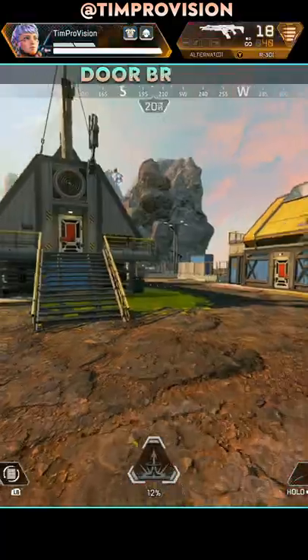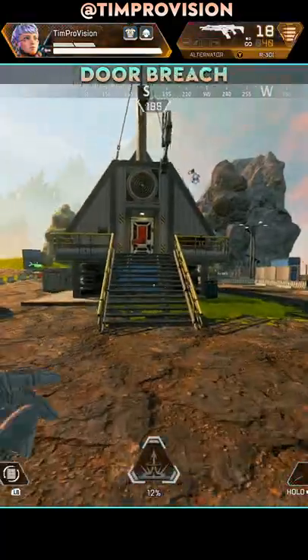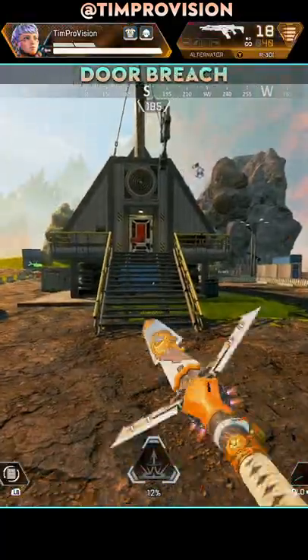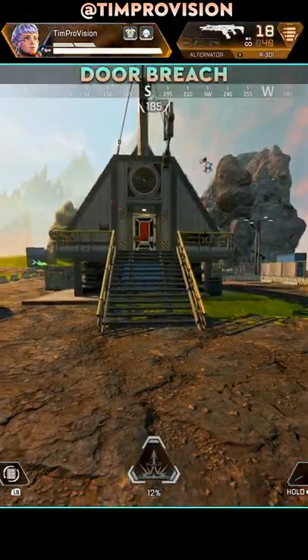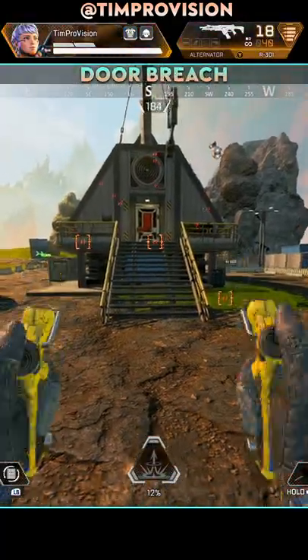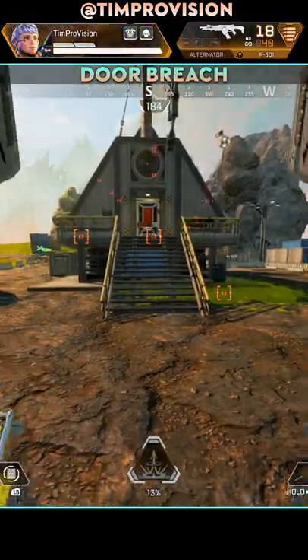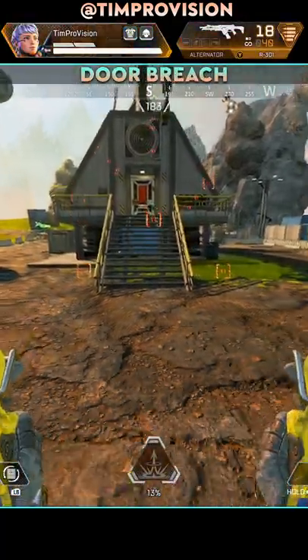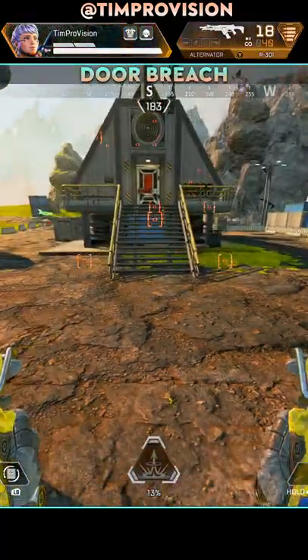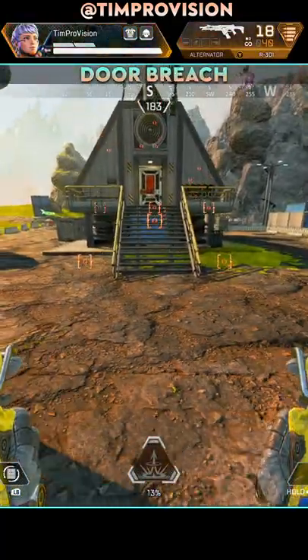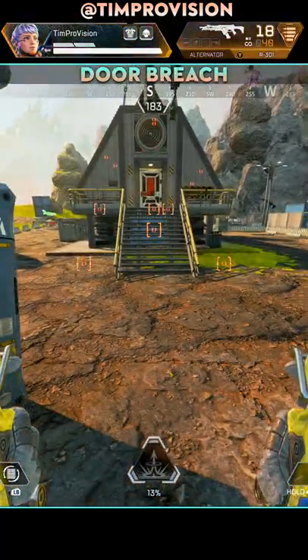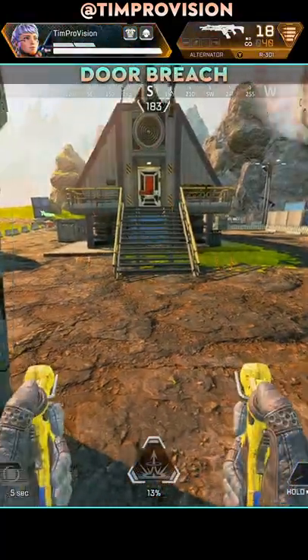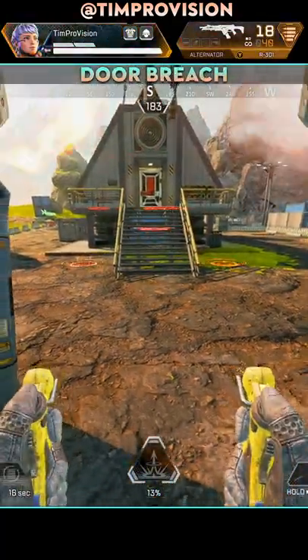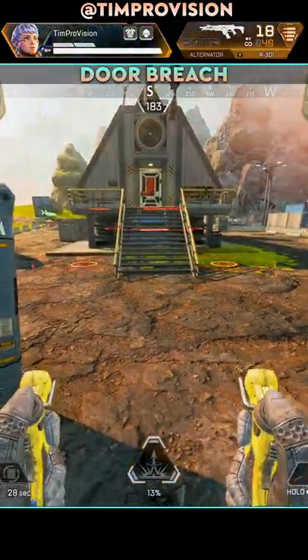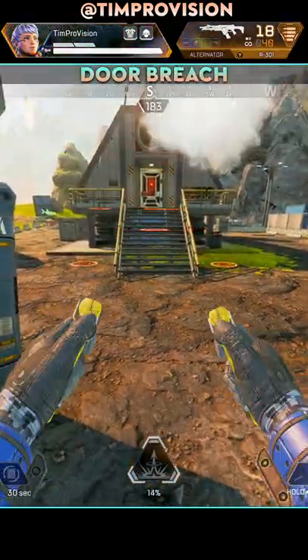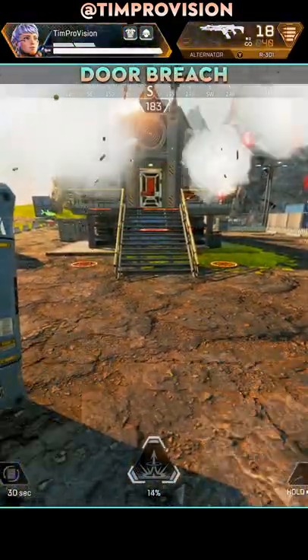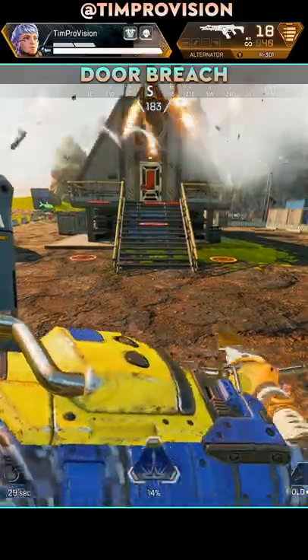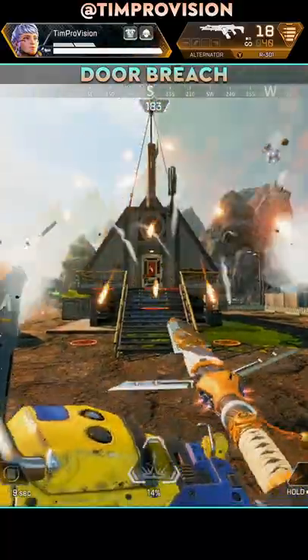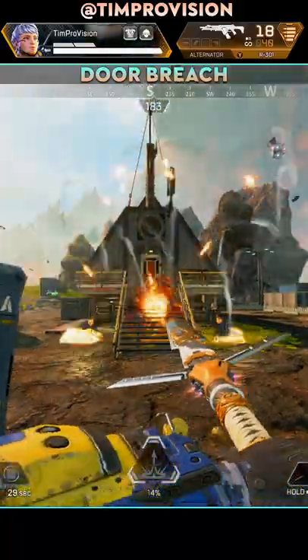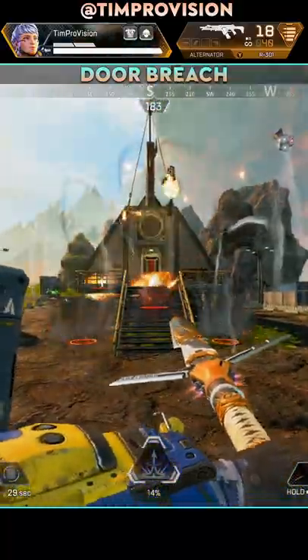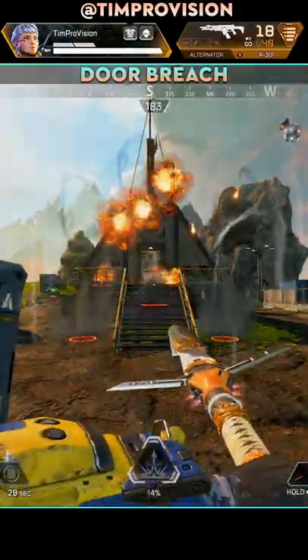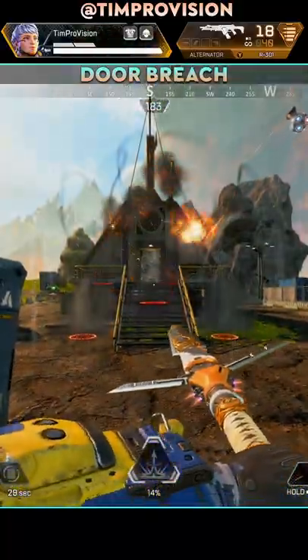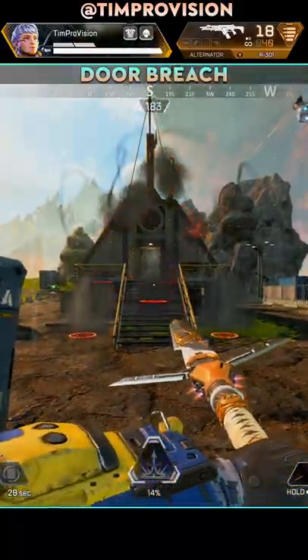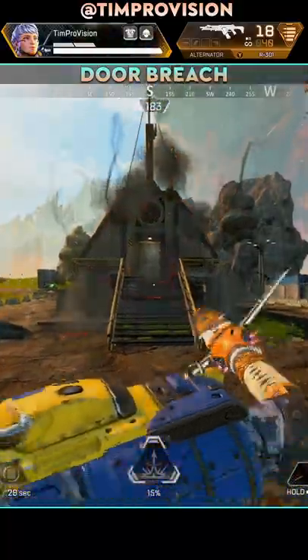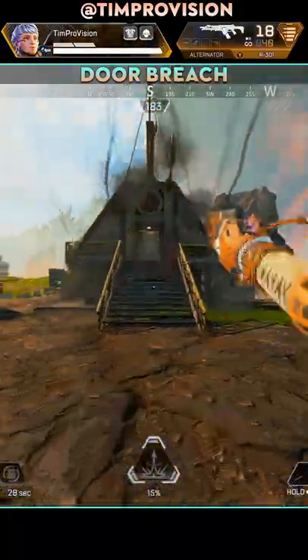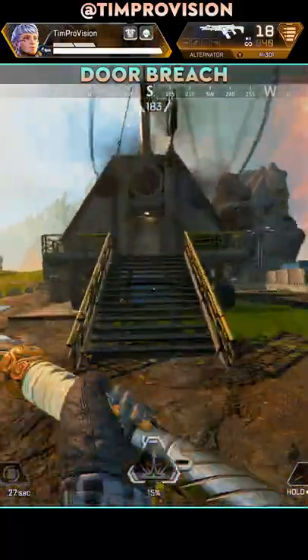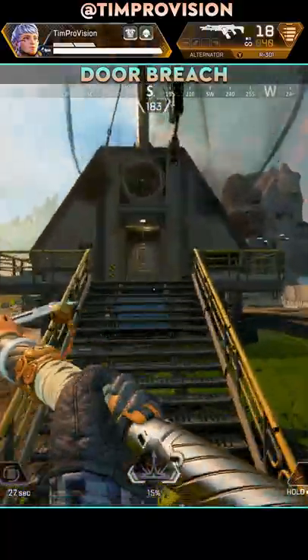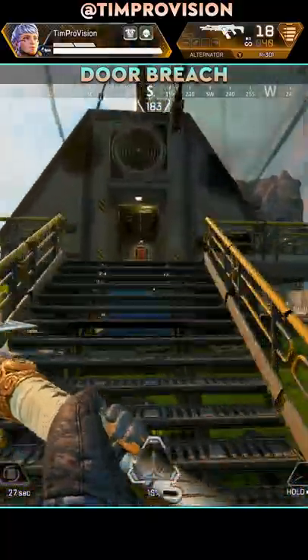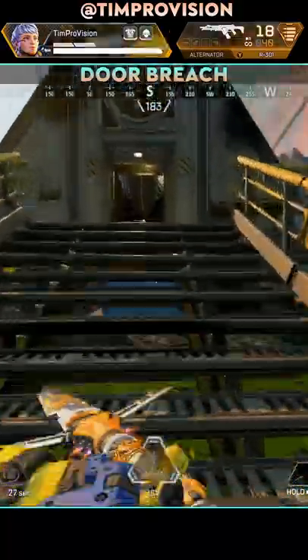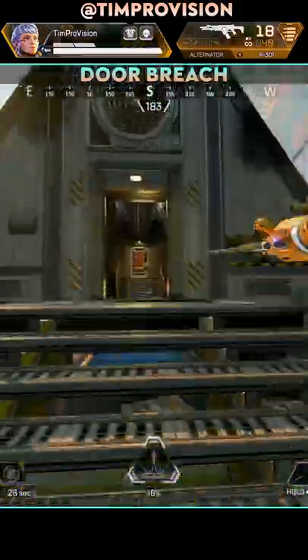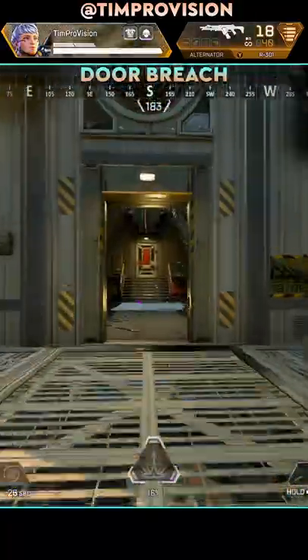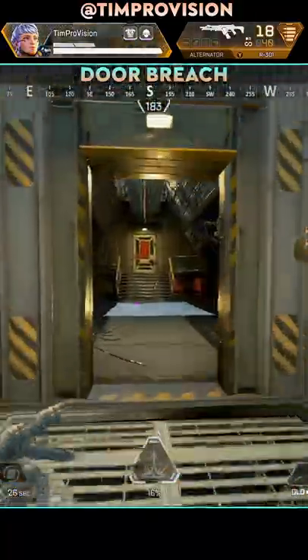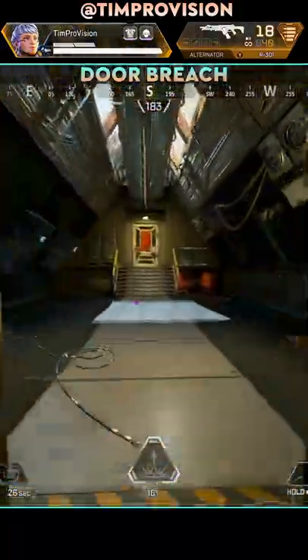A huge thing more Valks need to be doing is use the tactical missiles to break doorways. A well-placed tactical that hits a door is gonna allow you to breach in with ease.